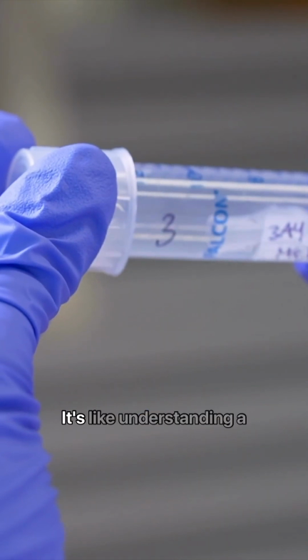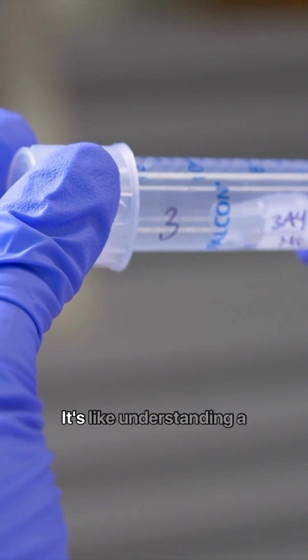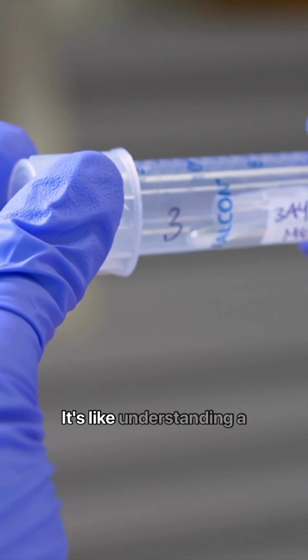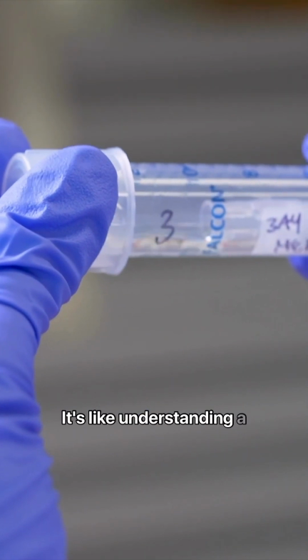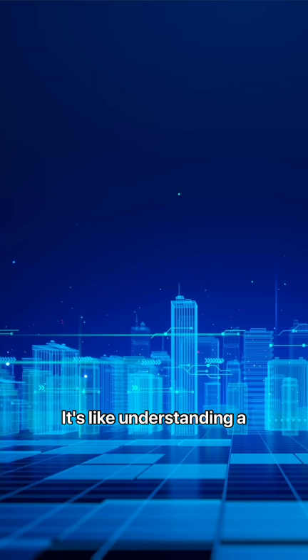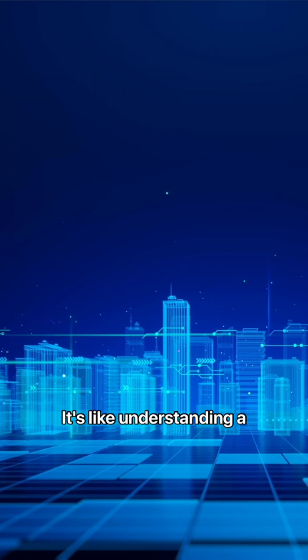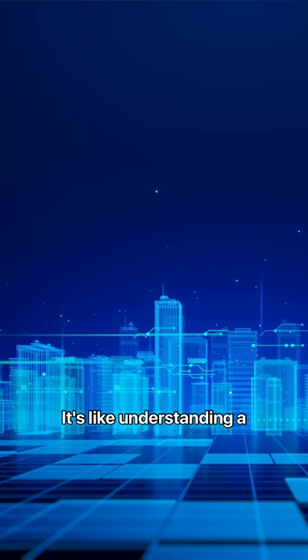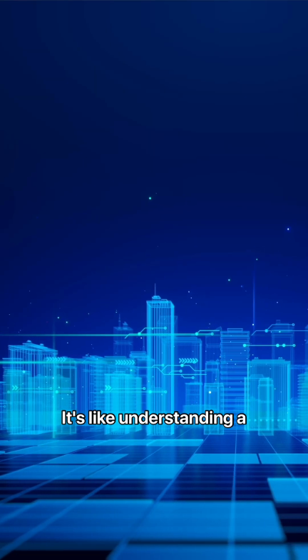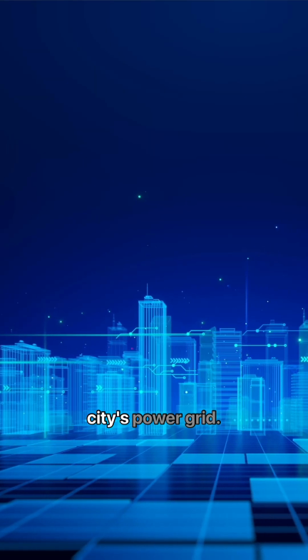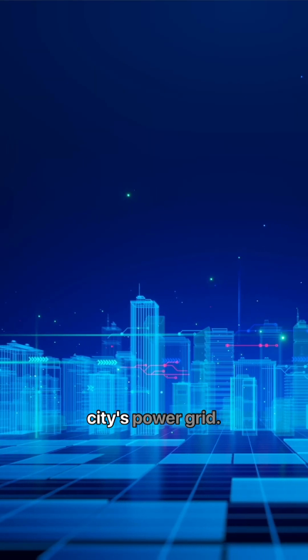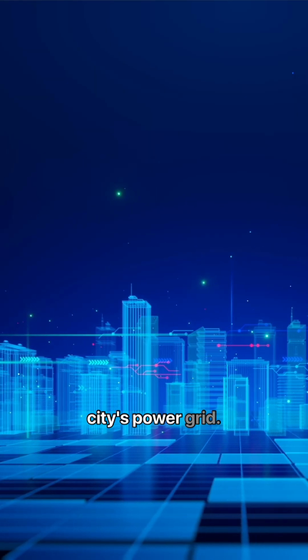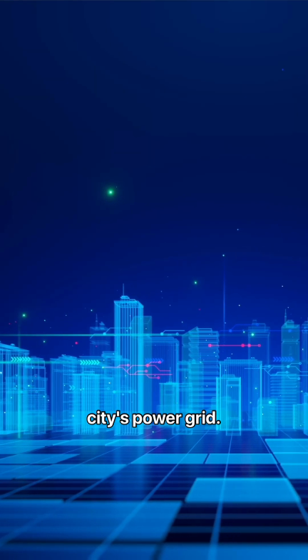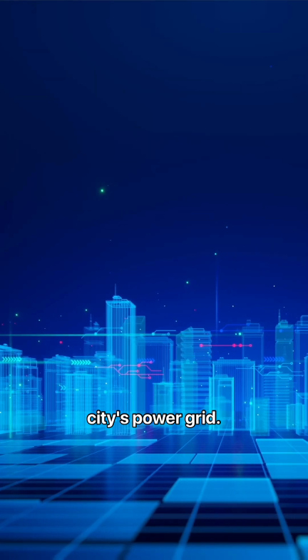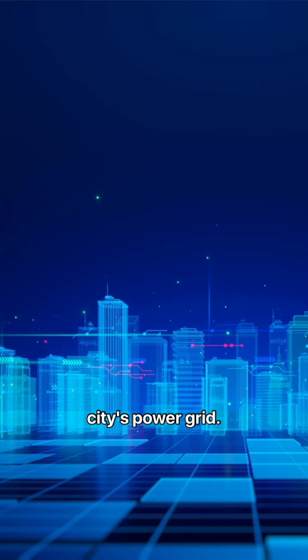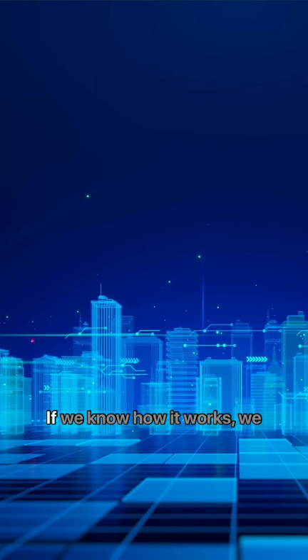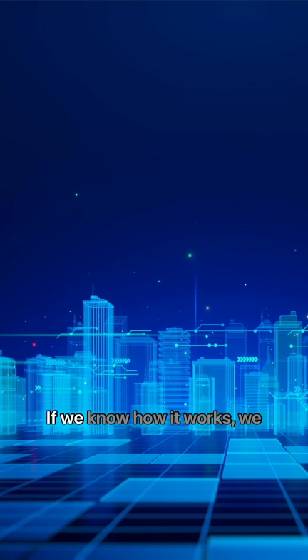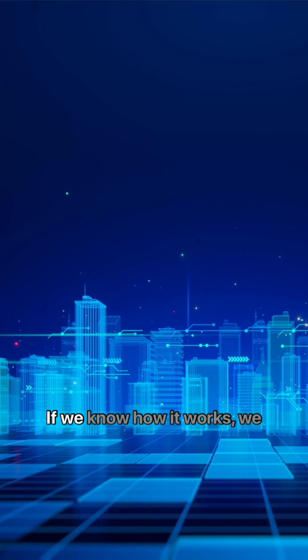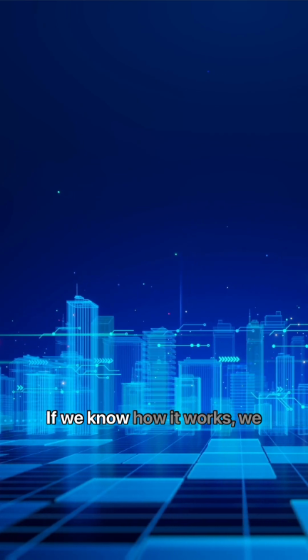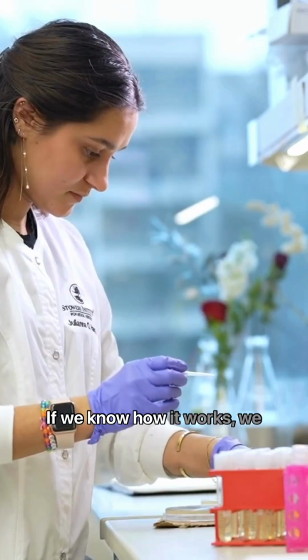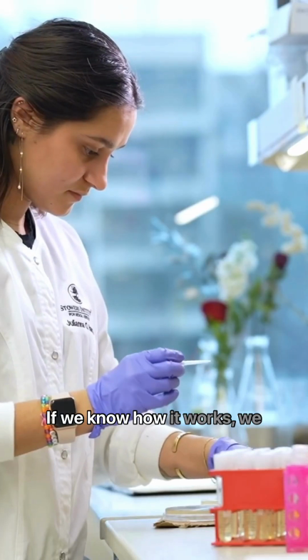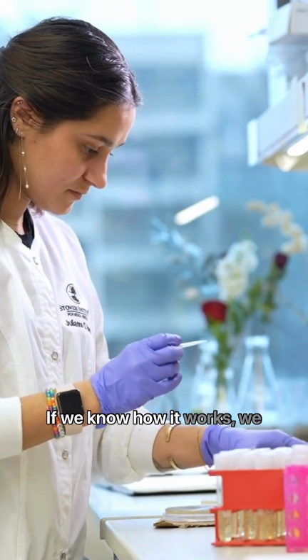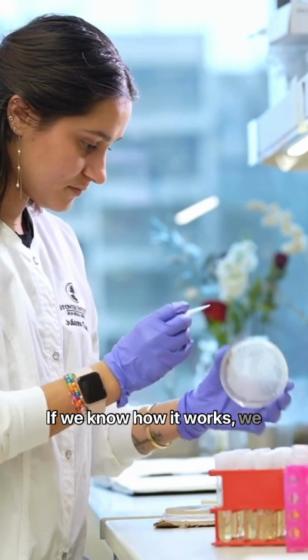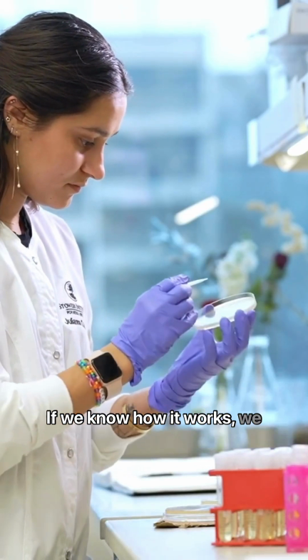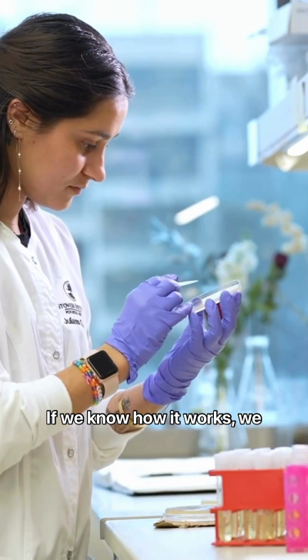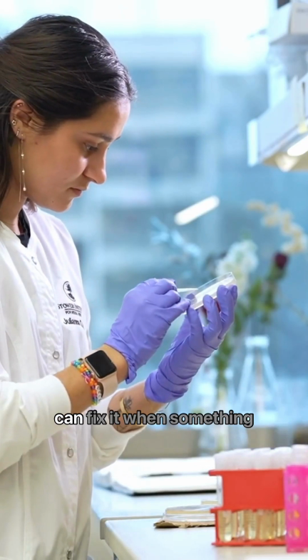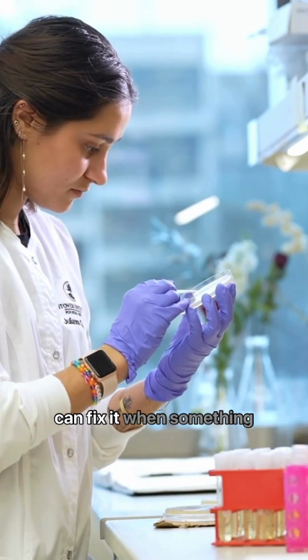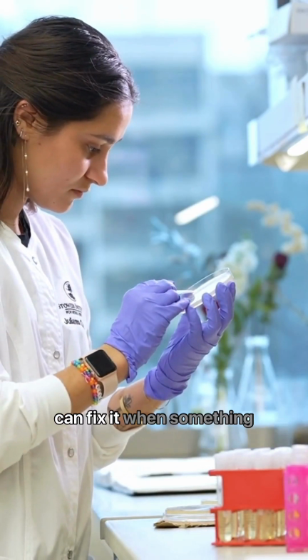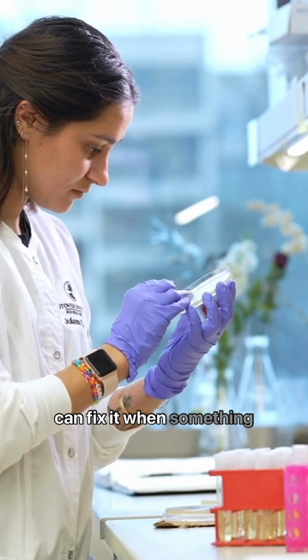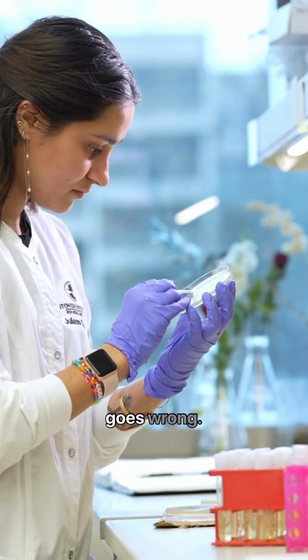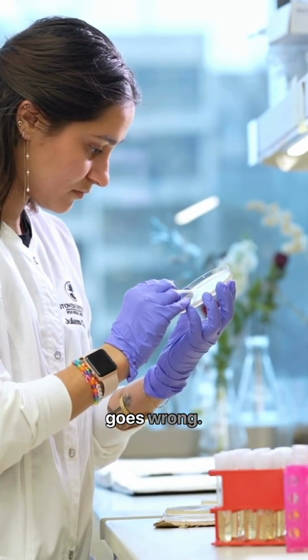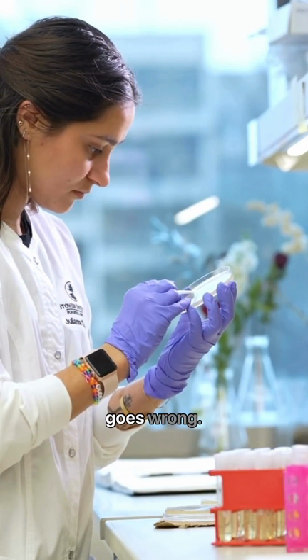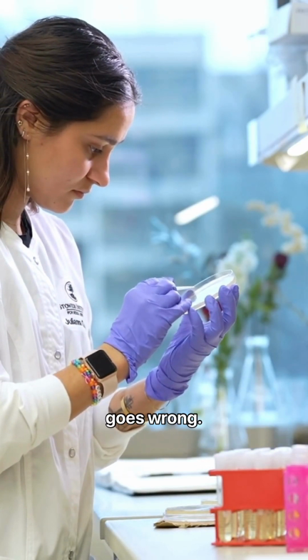It's like understanding a city's power grid — if we know how it works, we can fix it when something goes wrong.